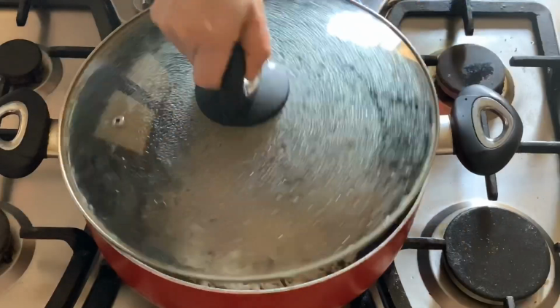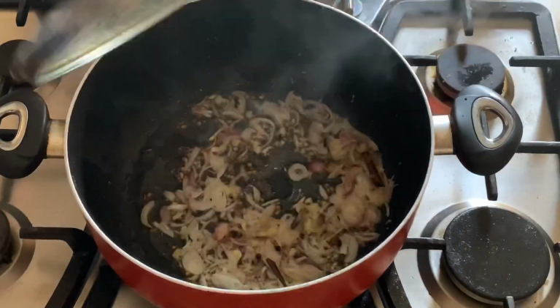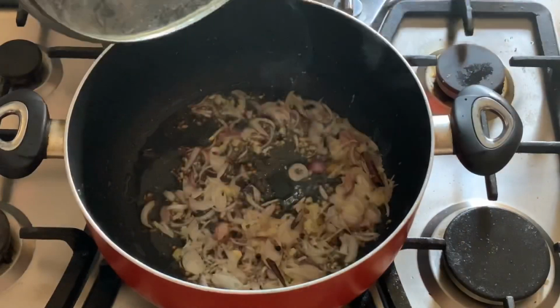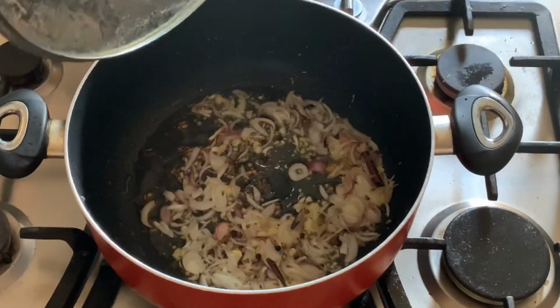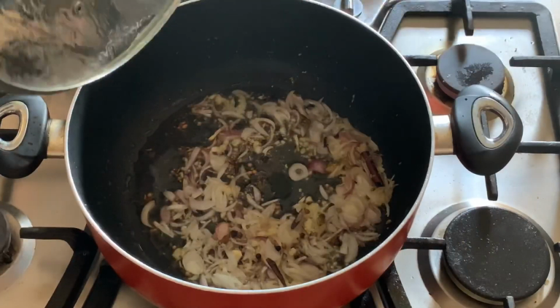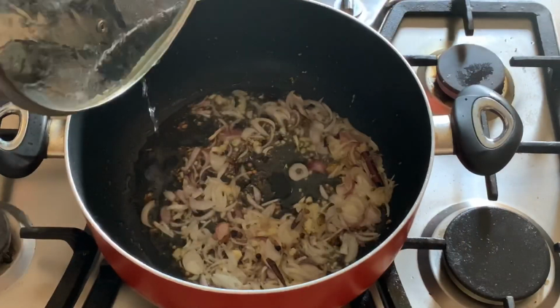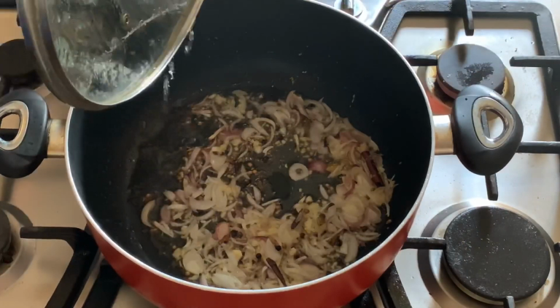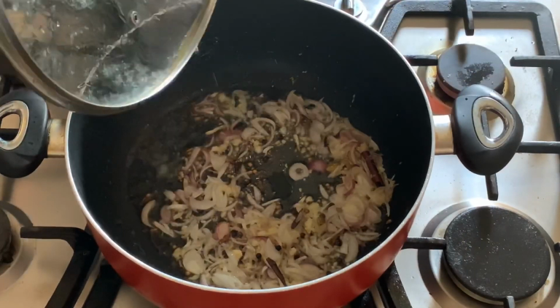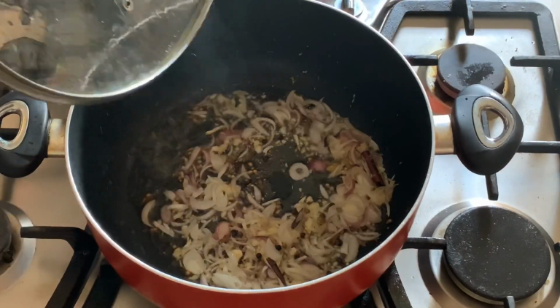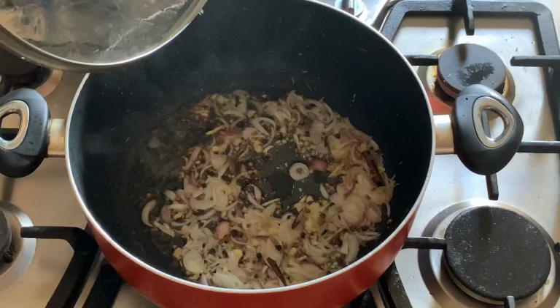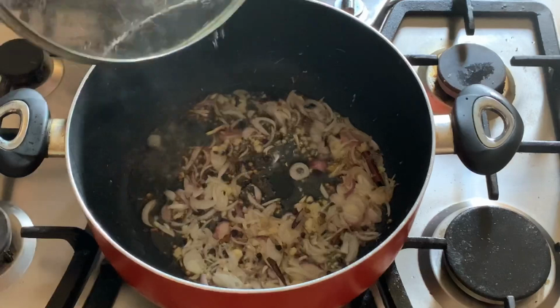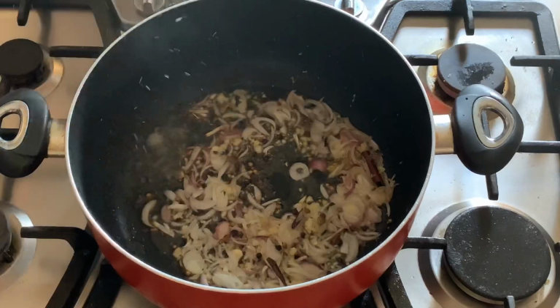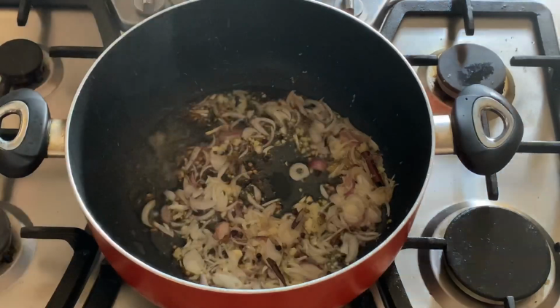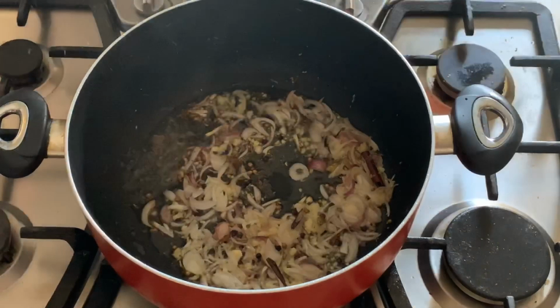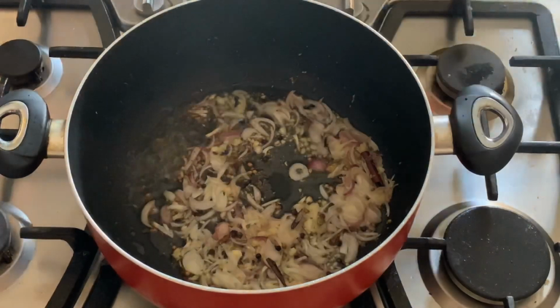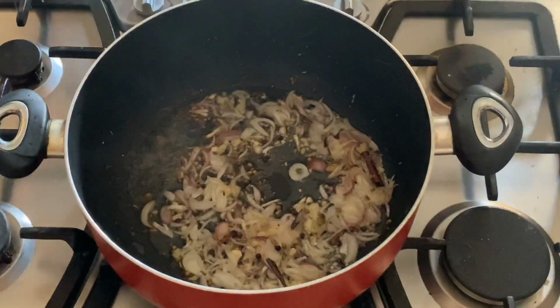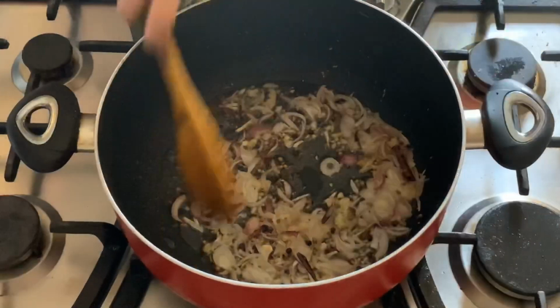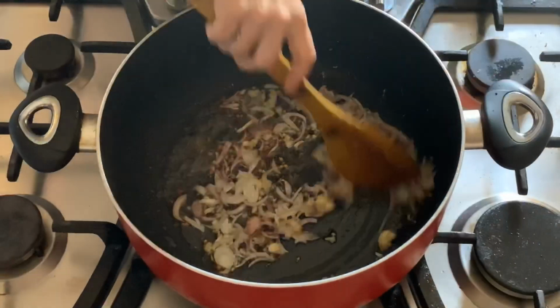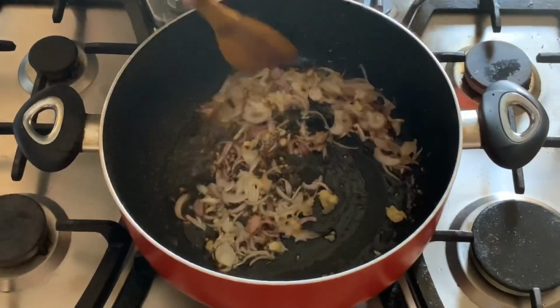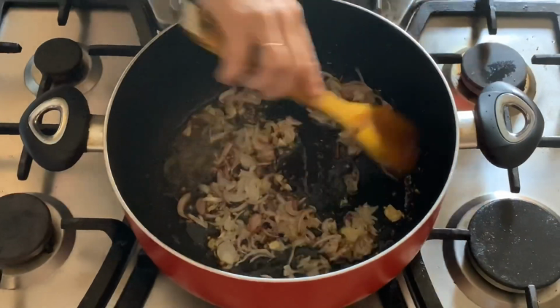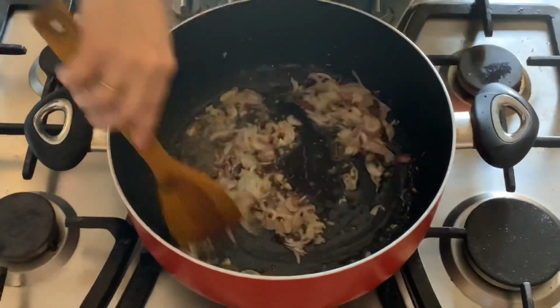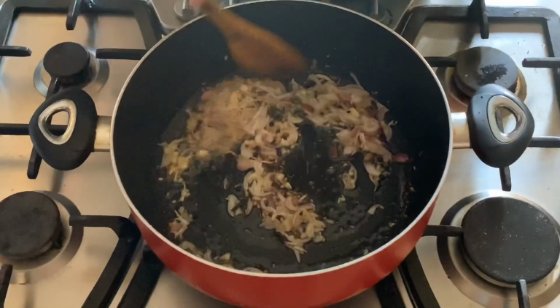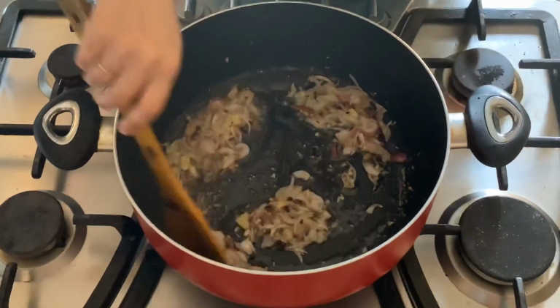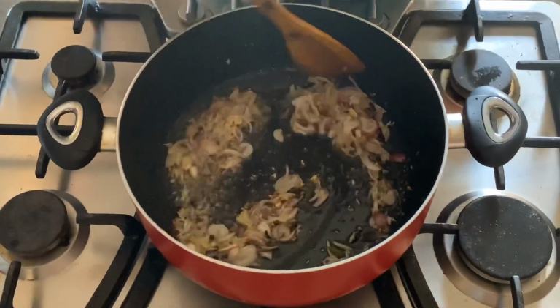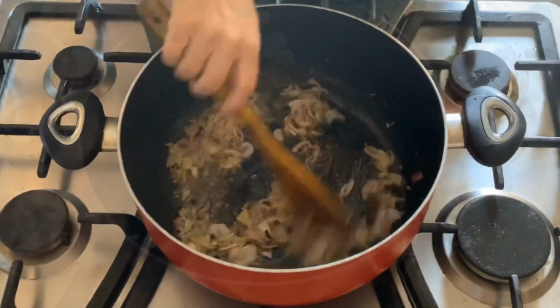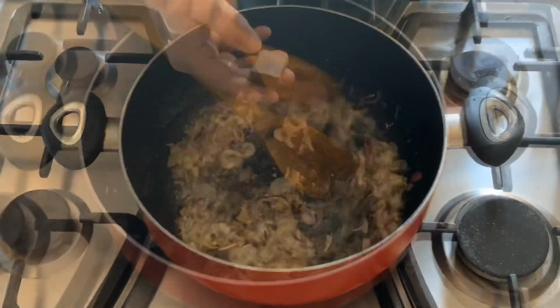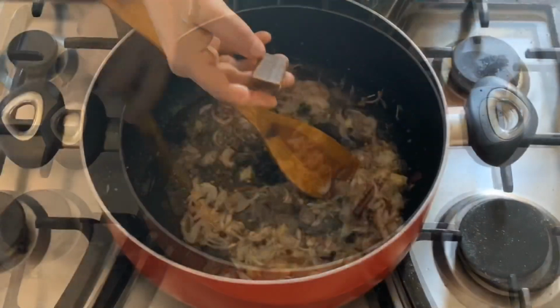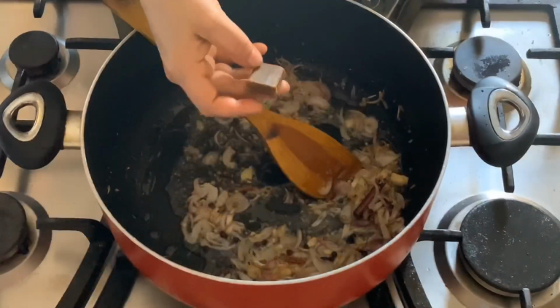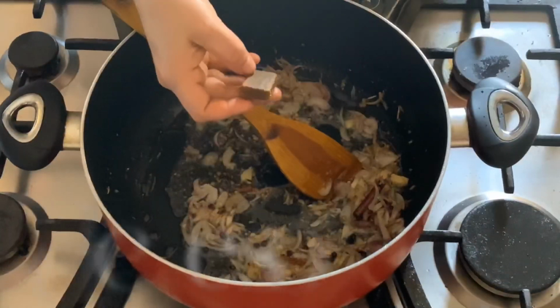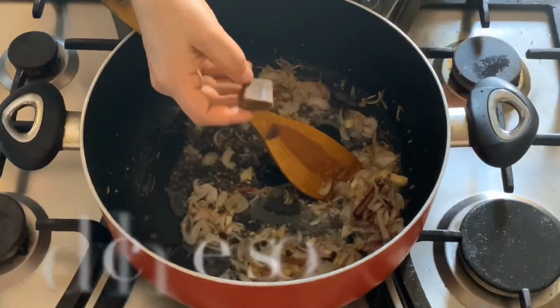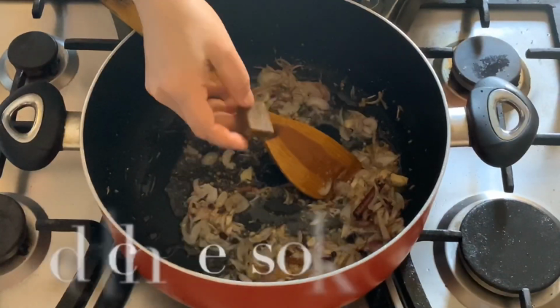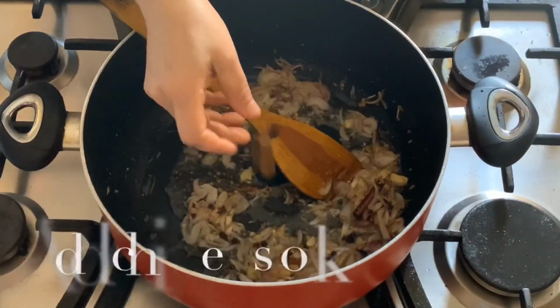Now add this to the pot — it's called Chicken Stock. Add the Chicken Stock.